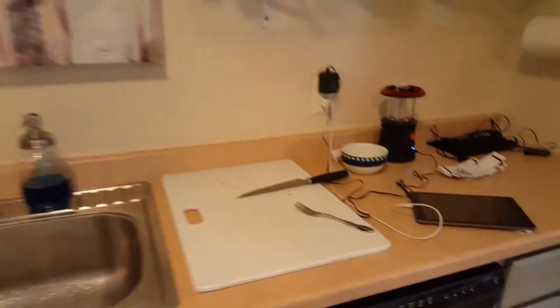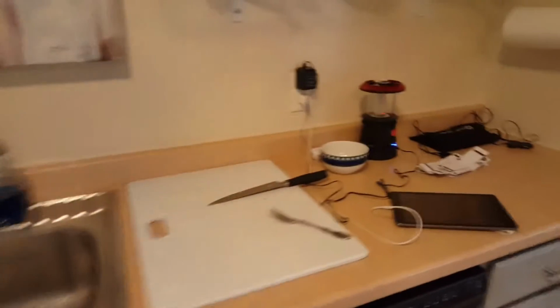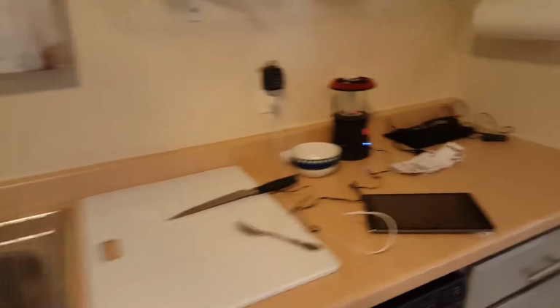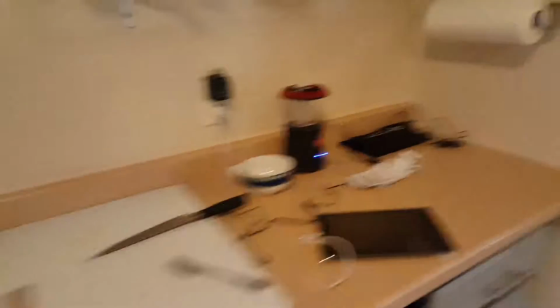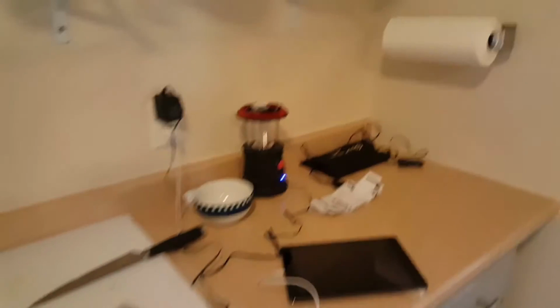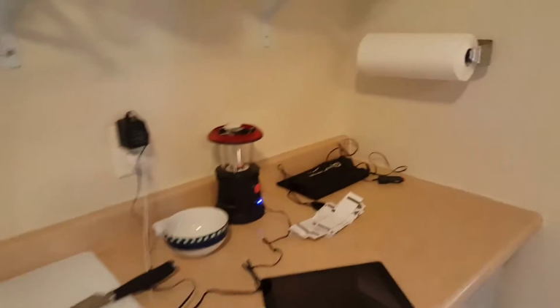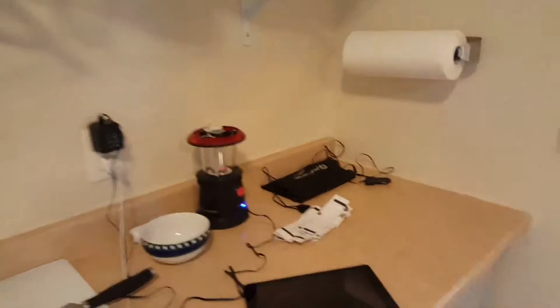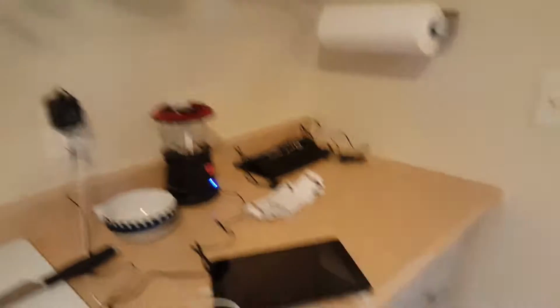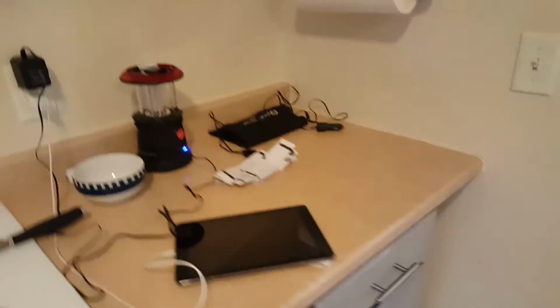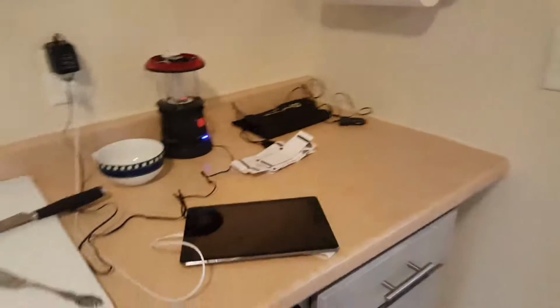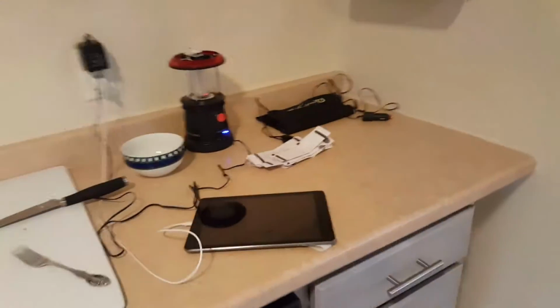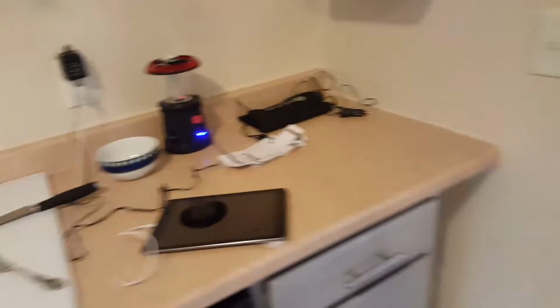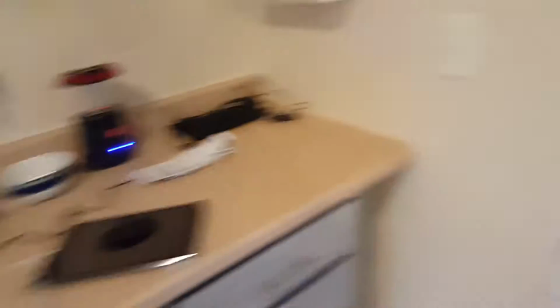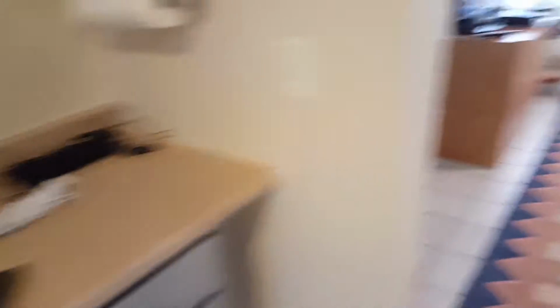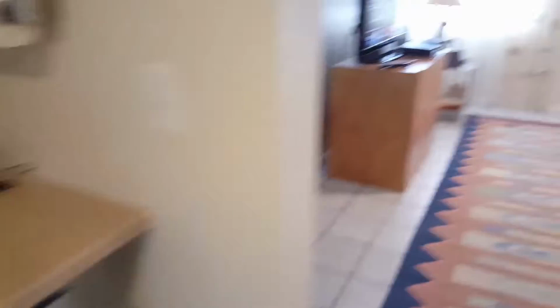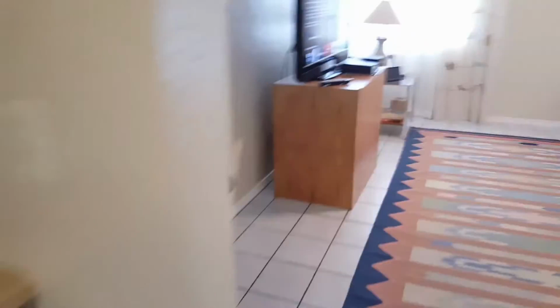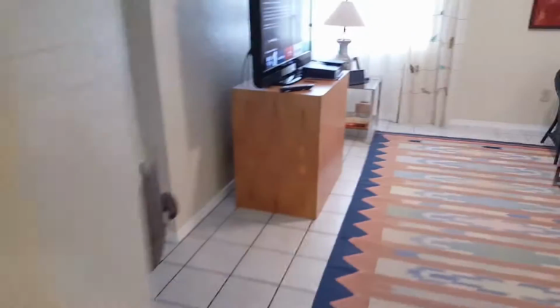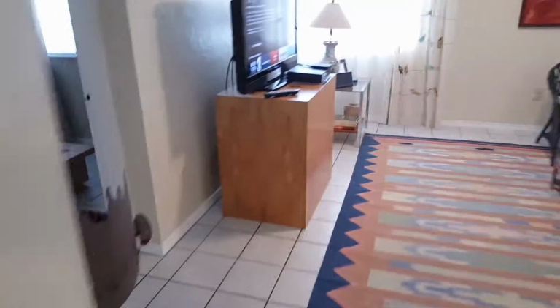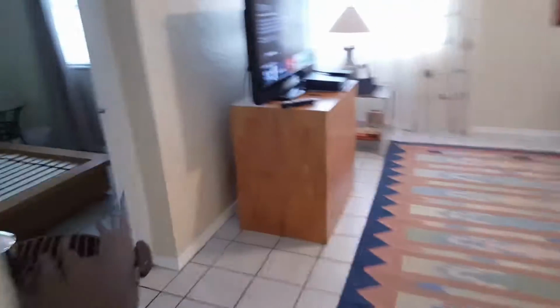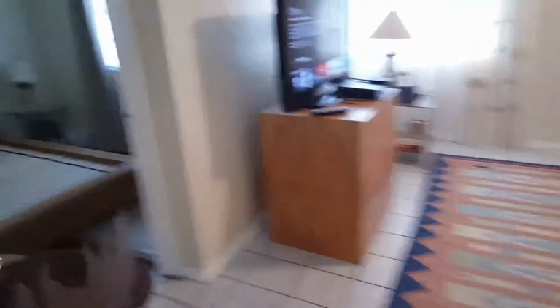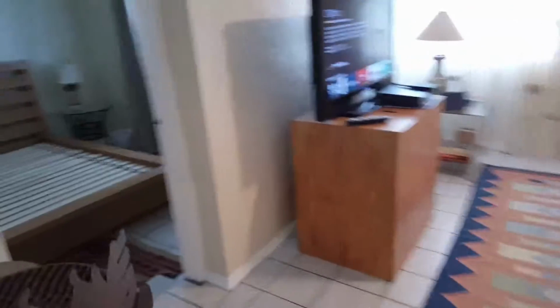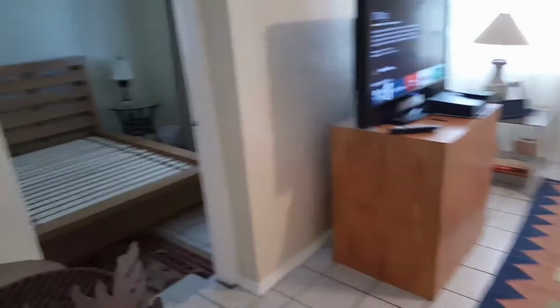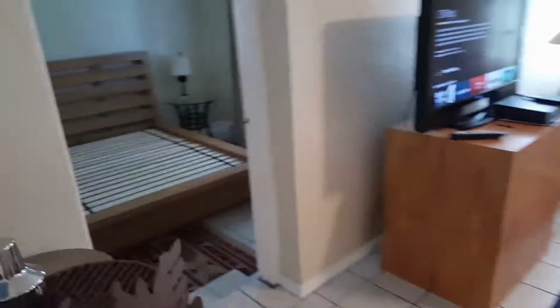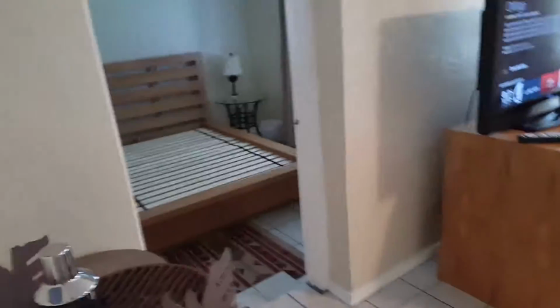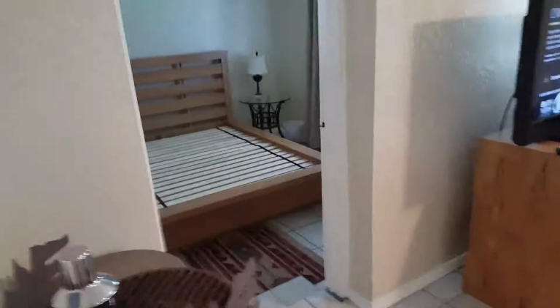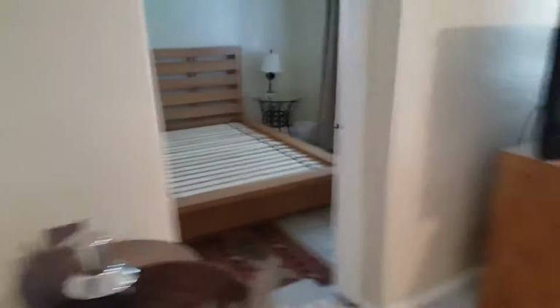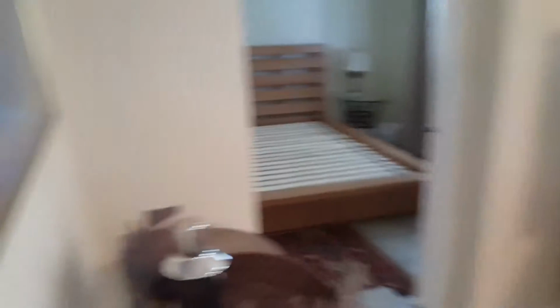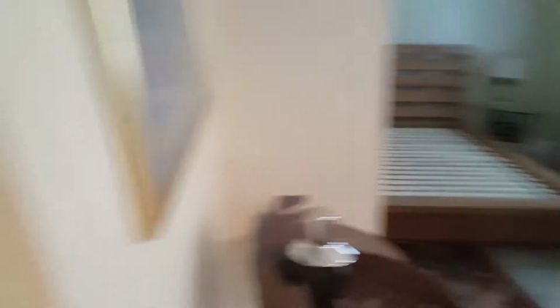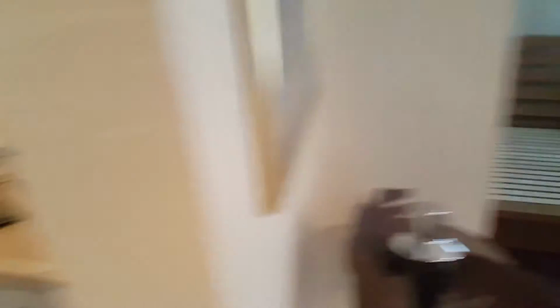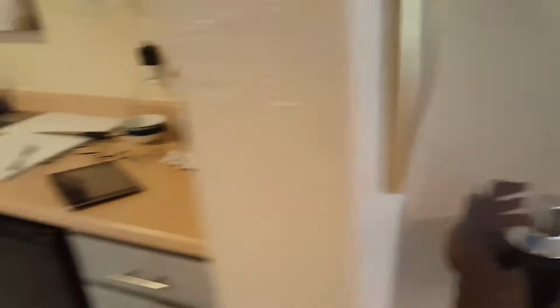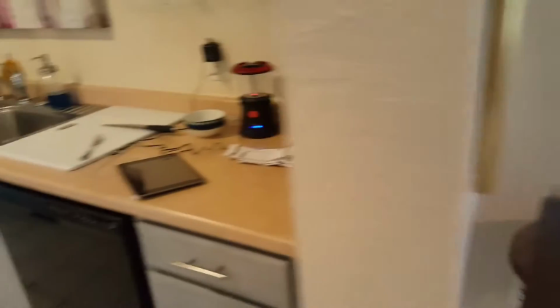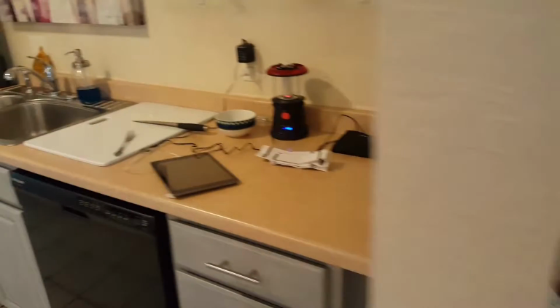Just made a couple of tuna sandwiches for lunch. Getting everything all charged up.